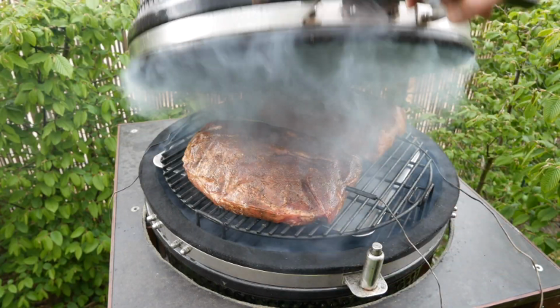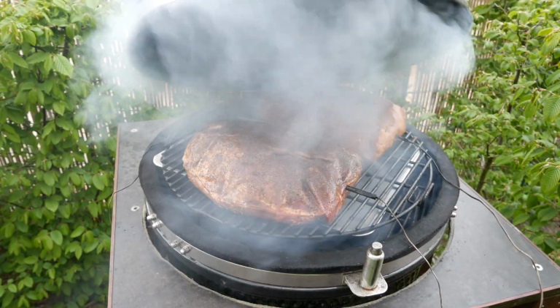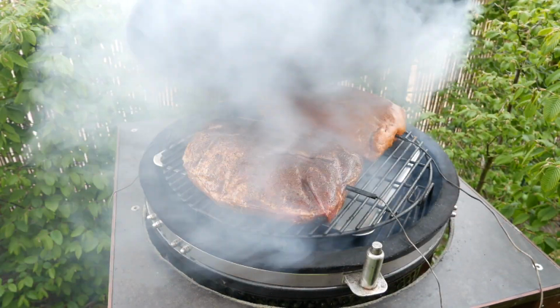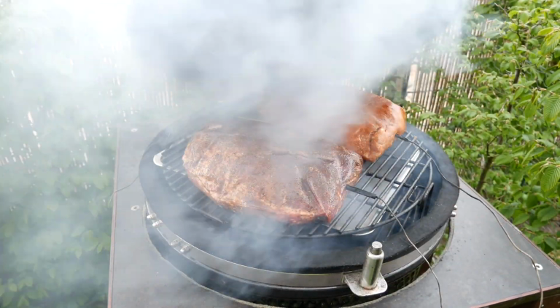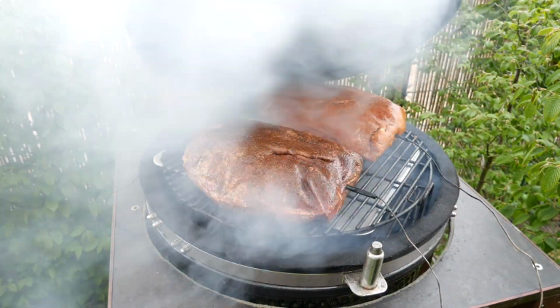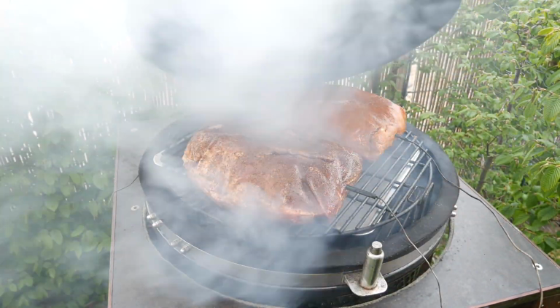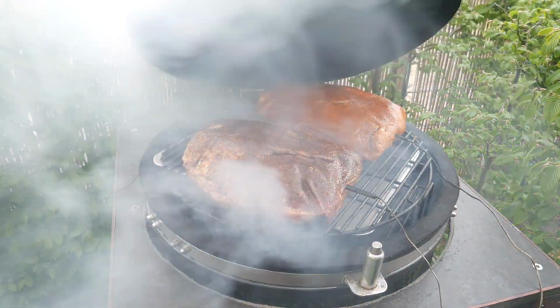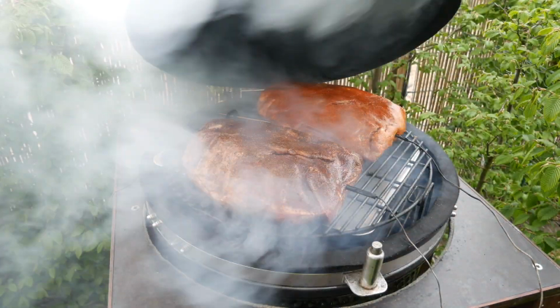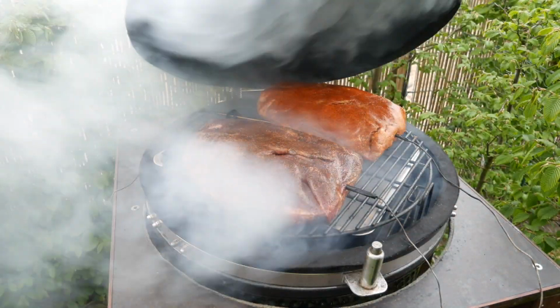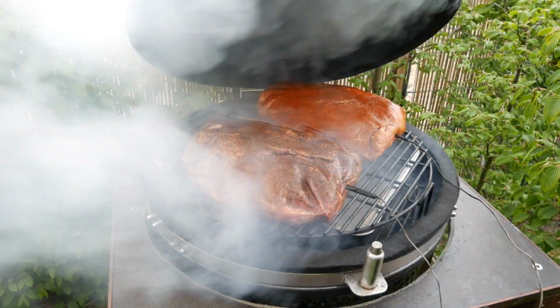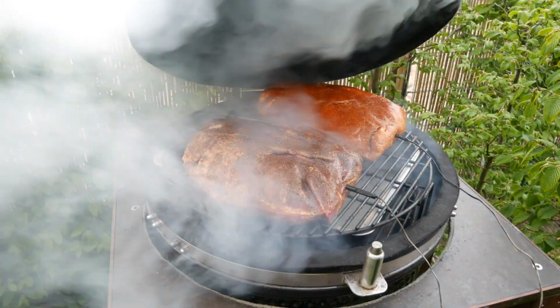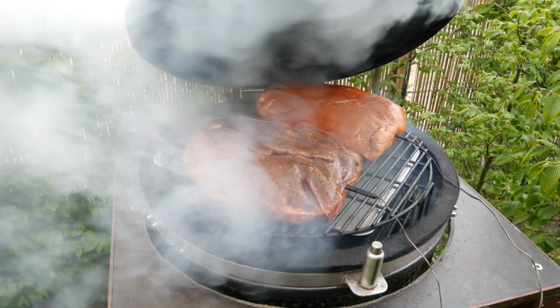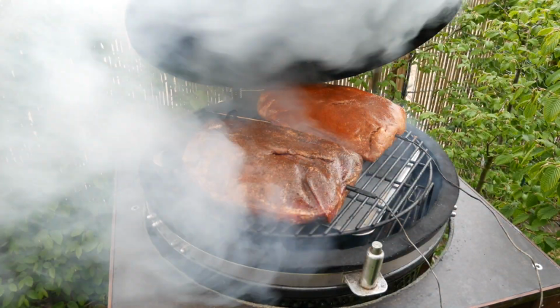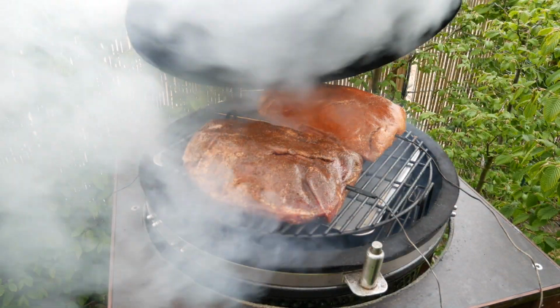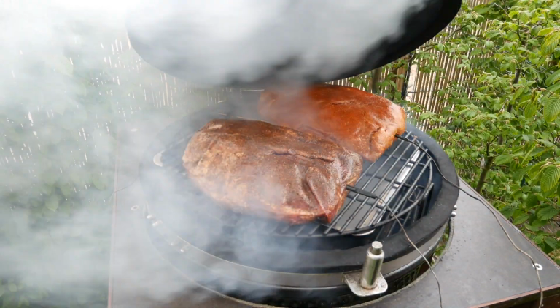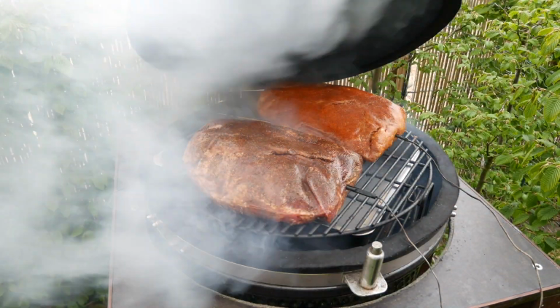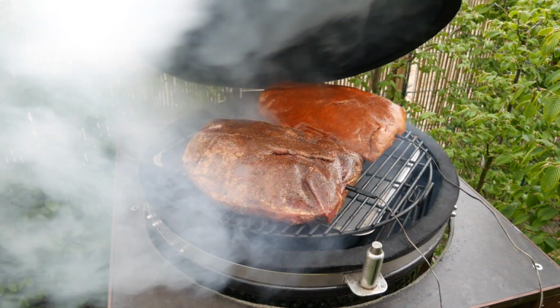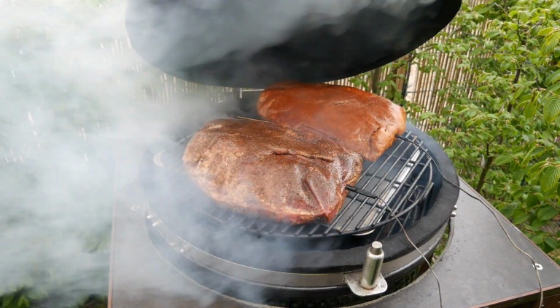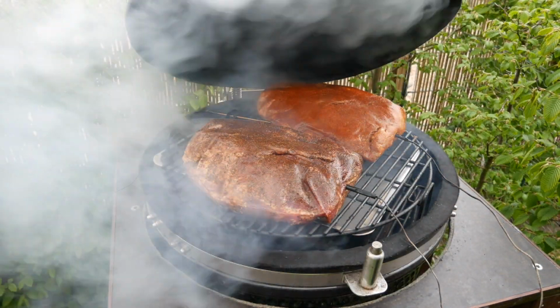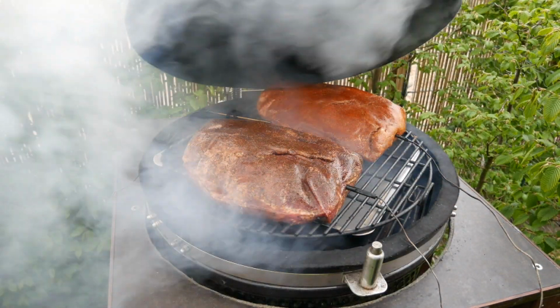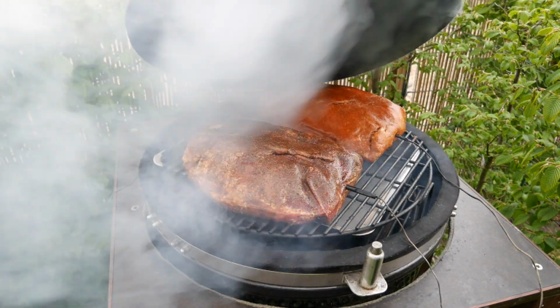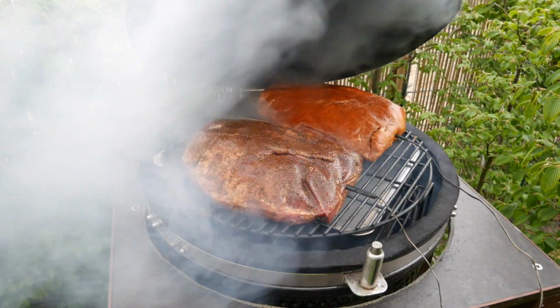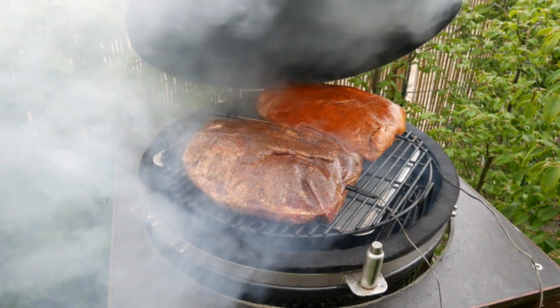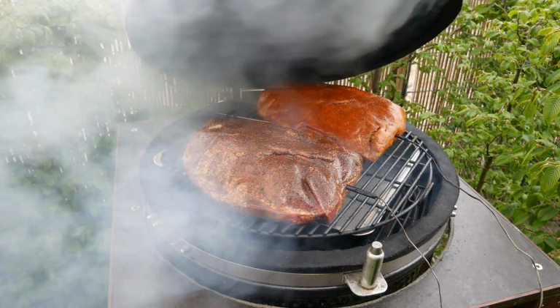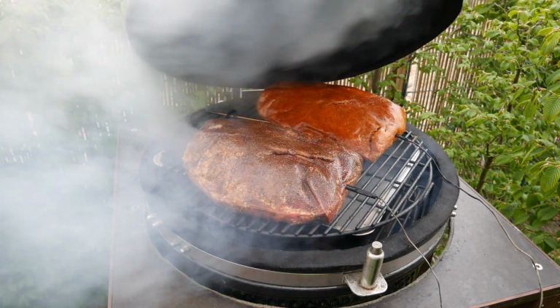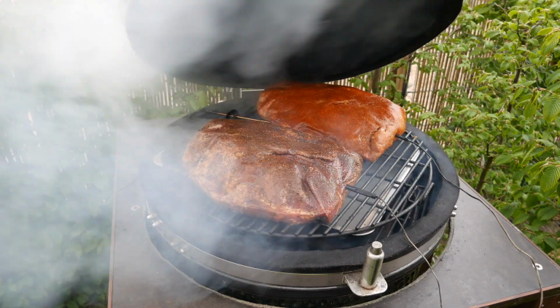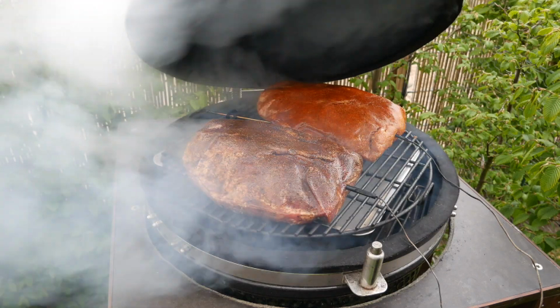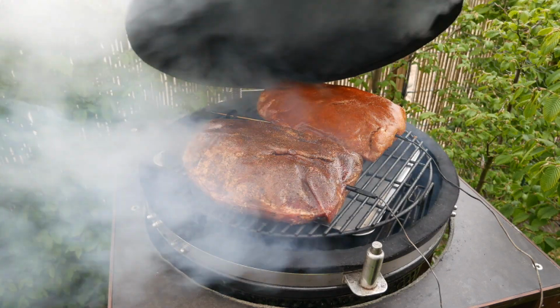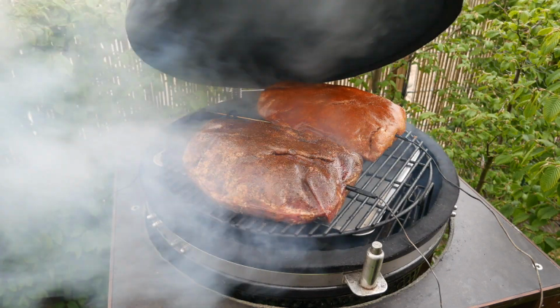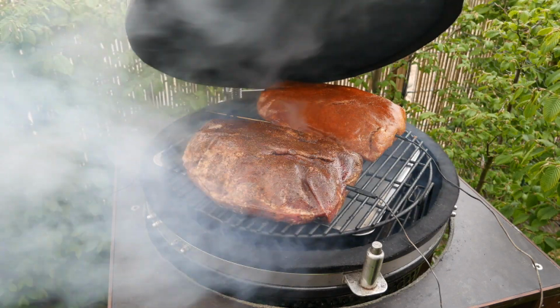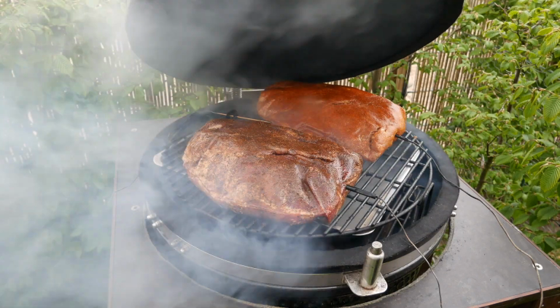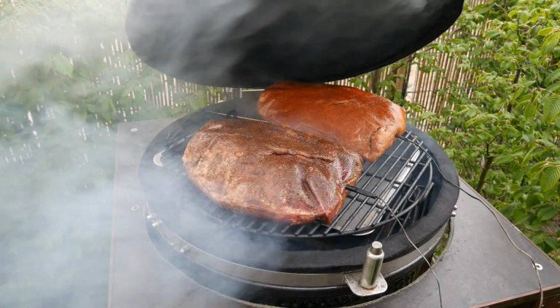The two pork necks are already on the Kamado. The Kamado is sitting at 110 degrees Celsius and we're smoking with applewood chunks.